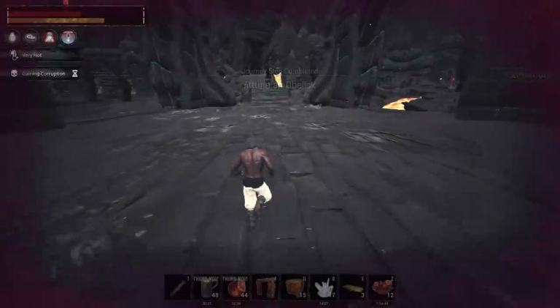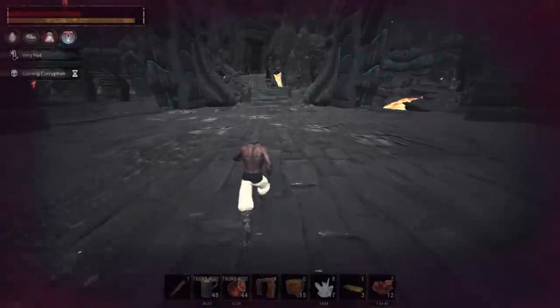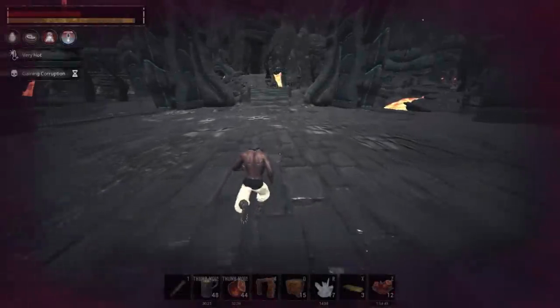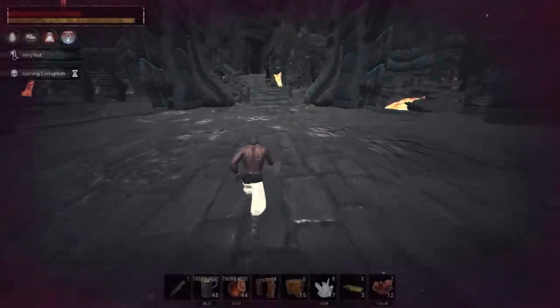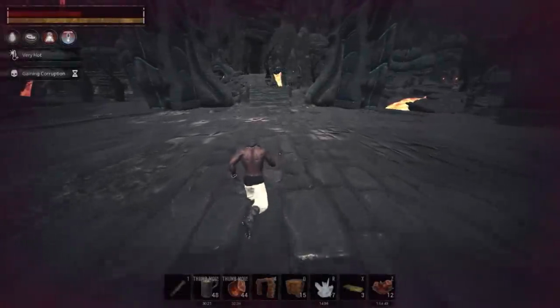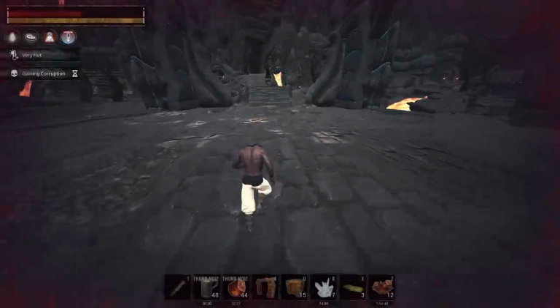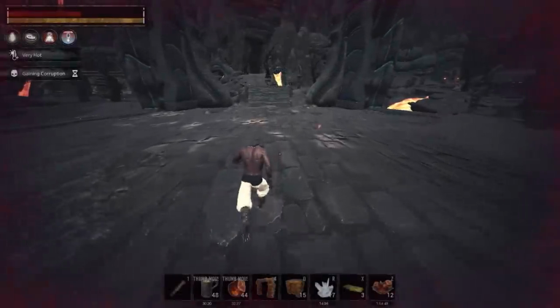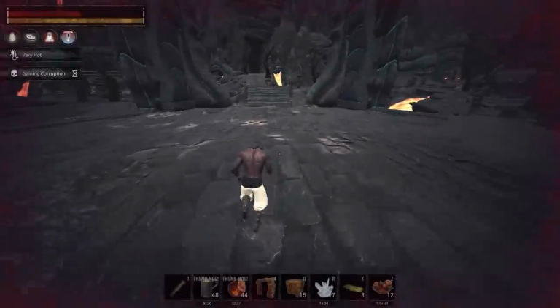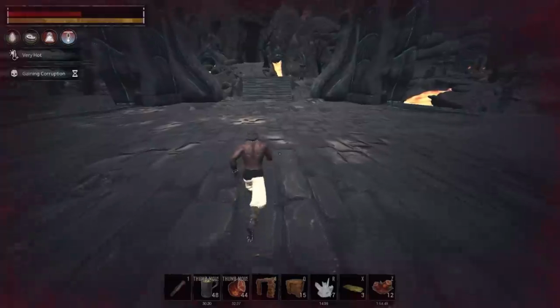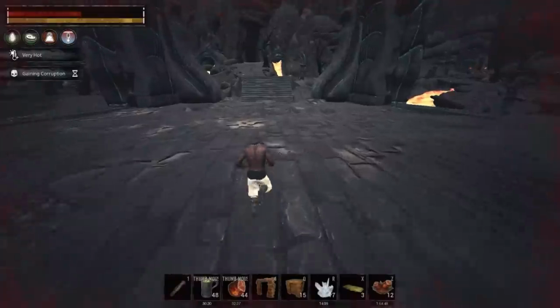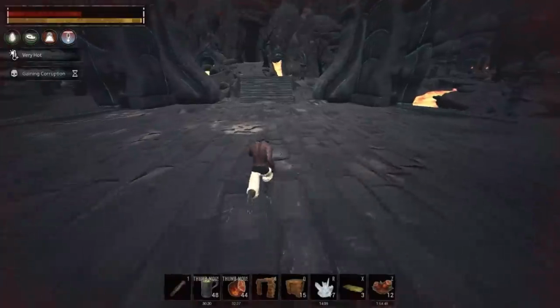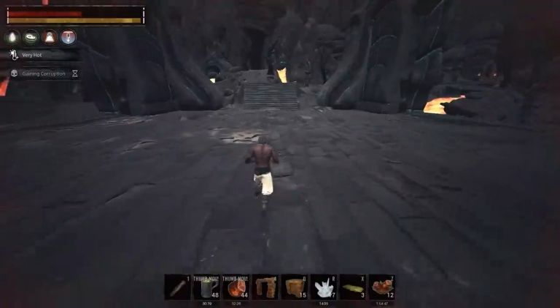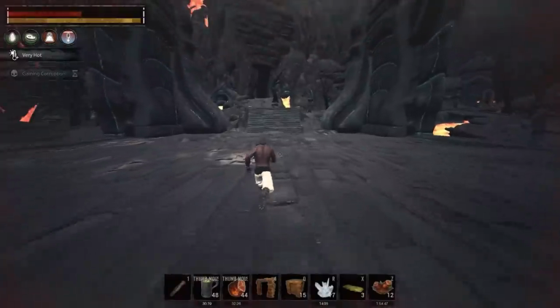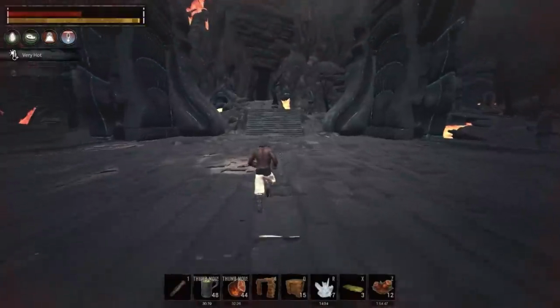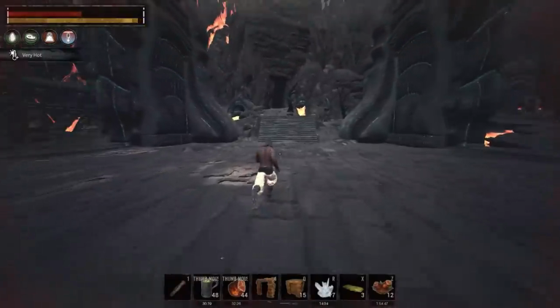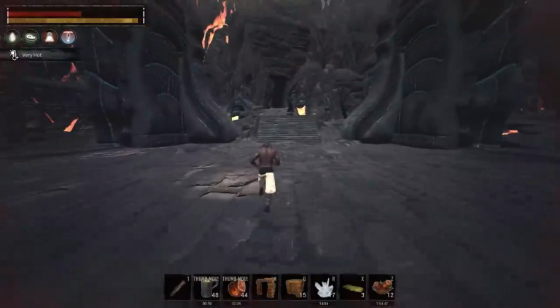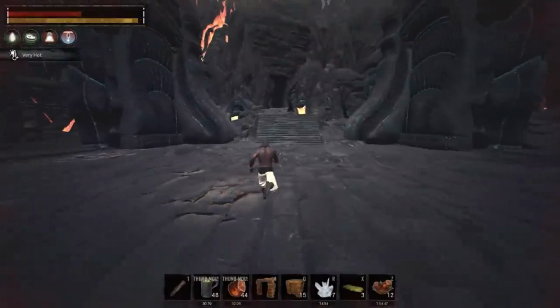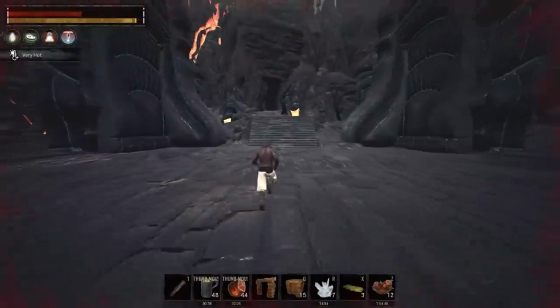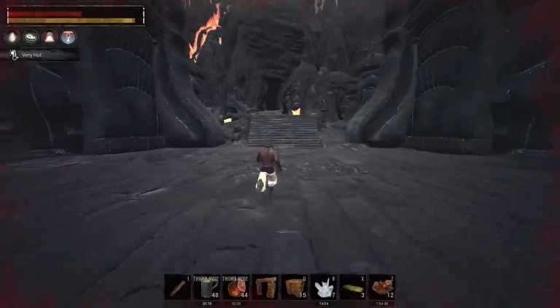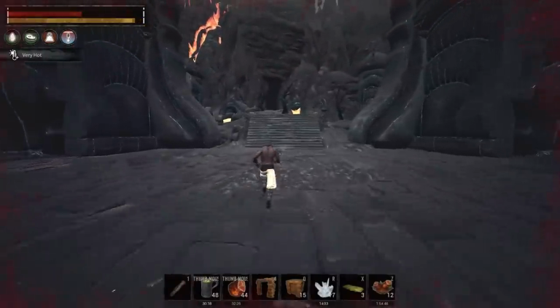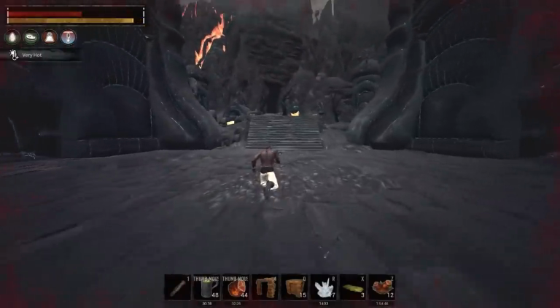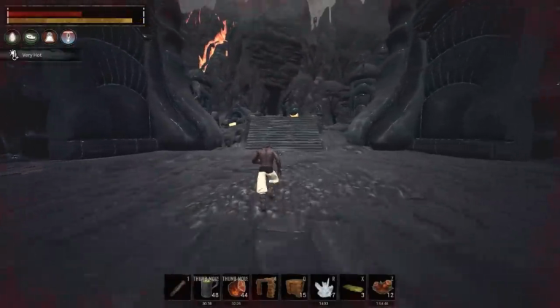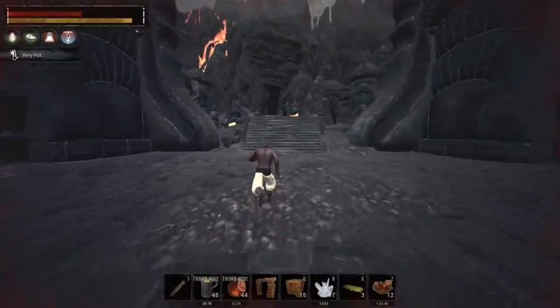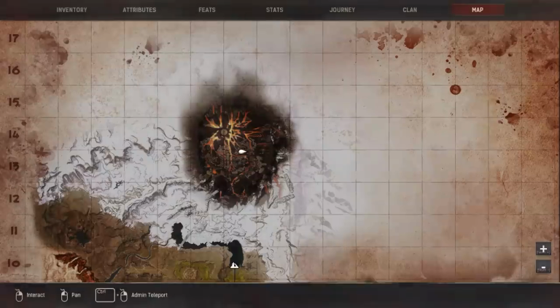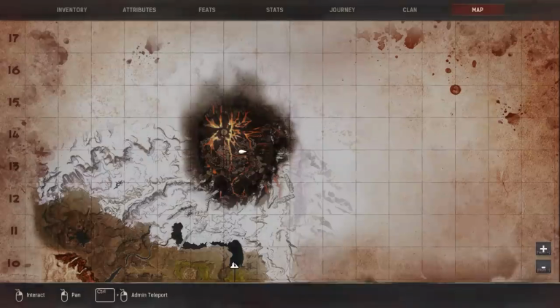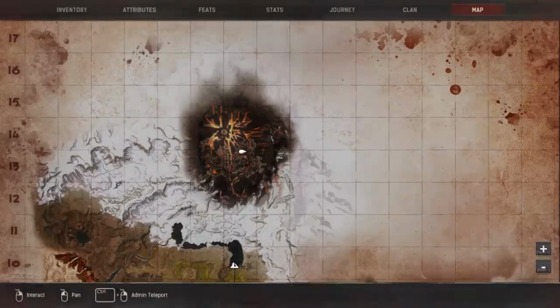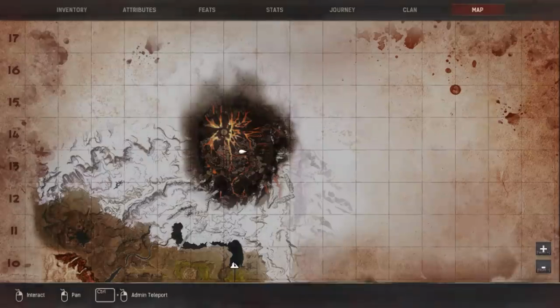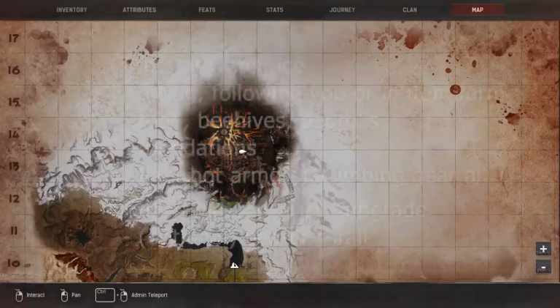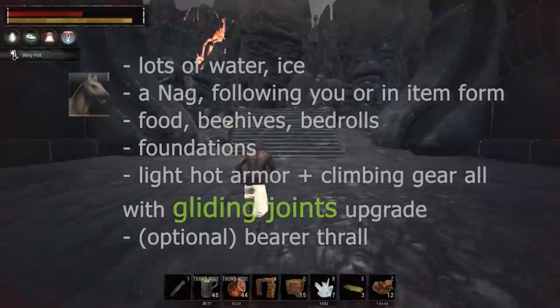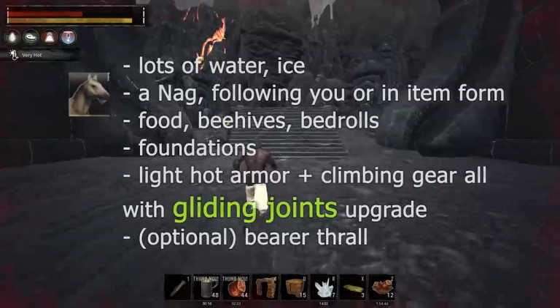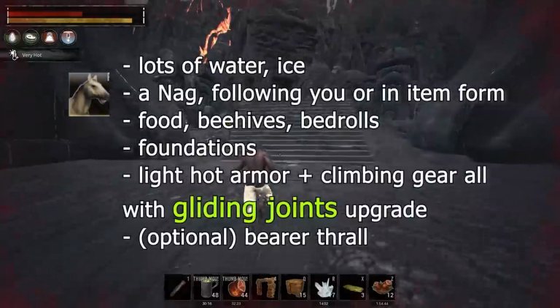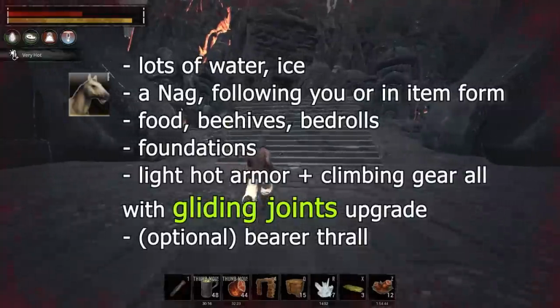Now I'm gonna show you the second method. For this you're gonna have to go to the volcano and have all the items that are listed on screen.